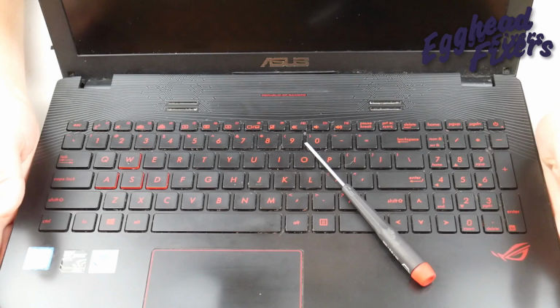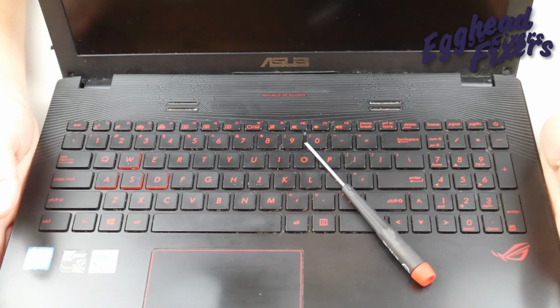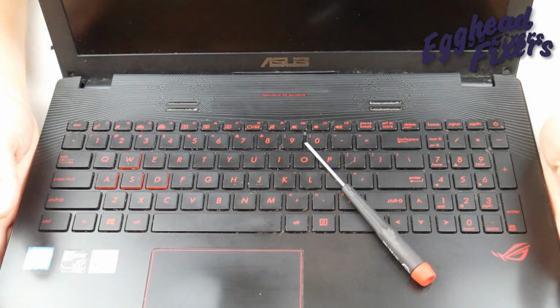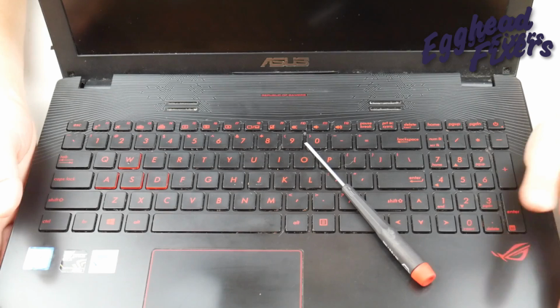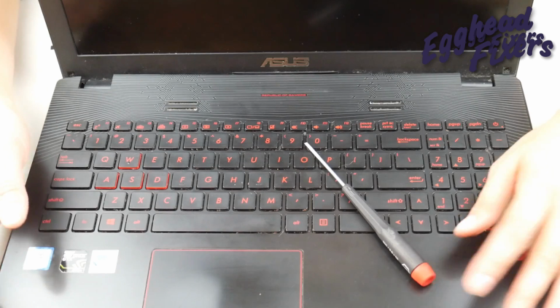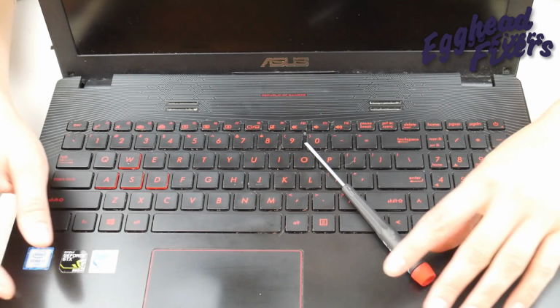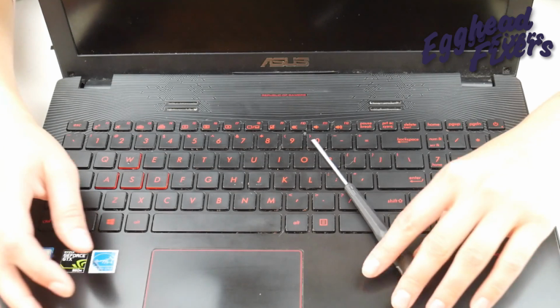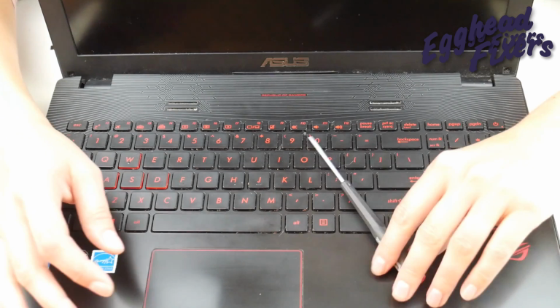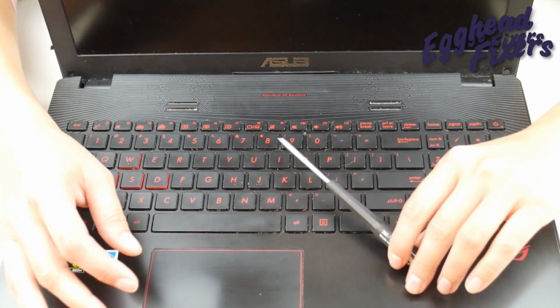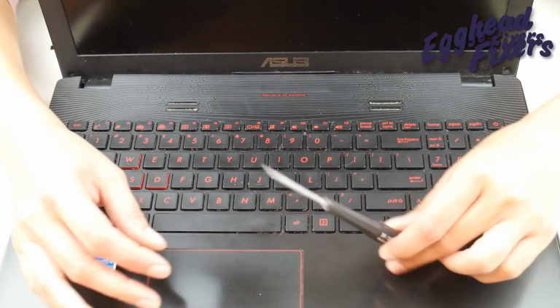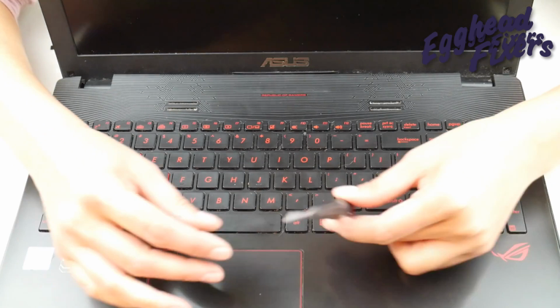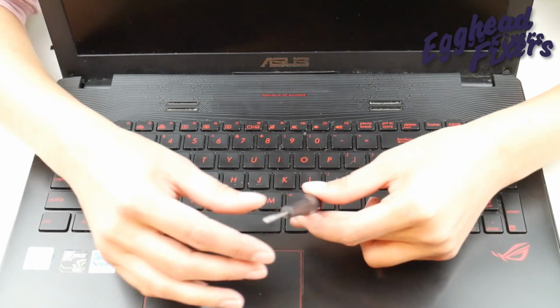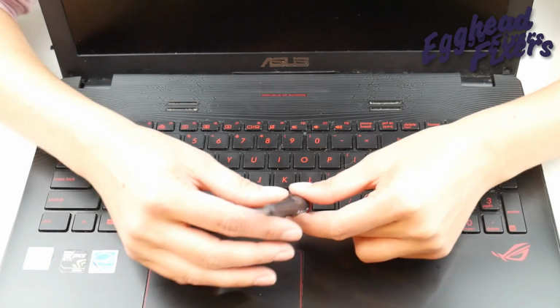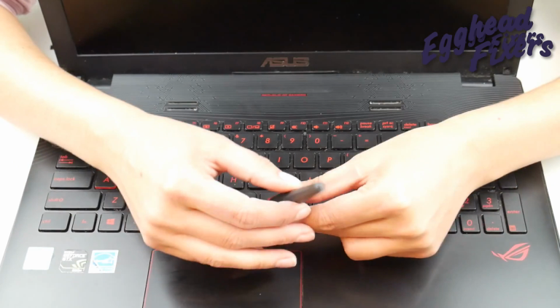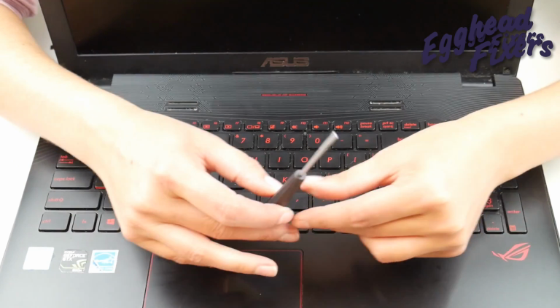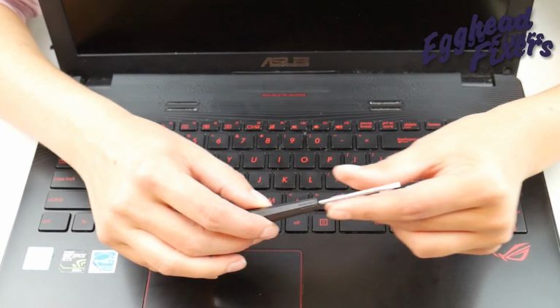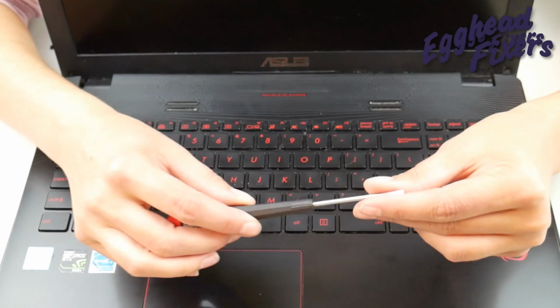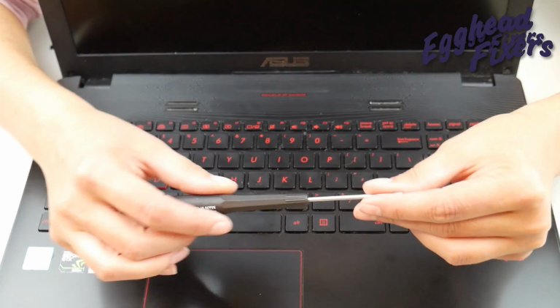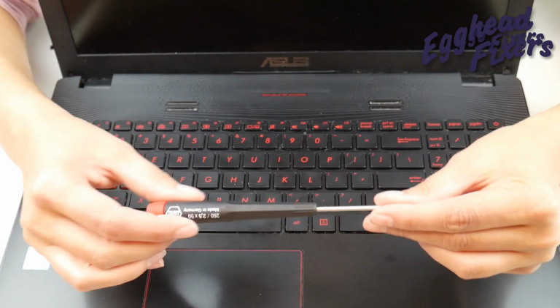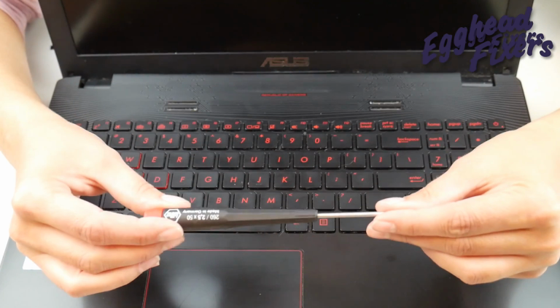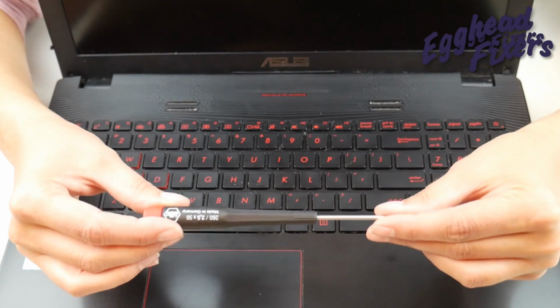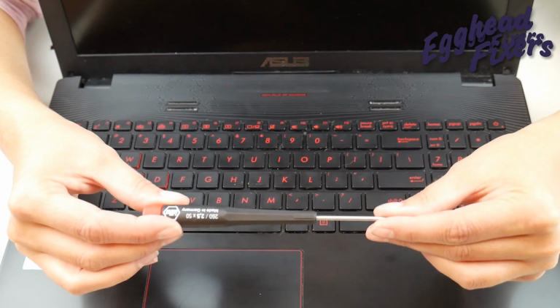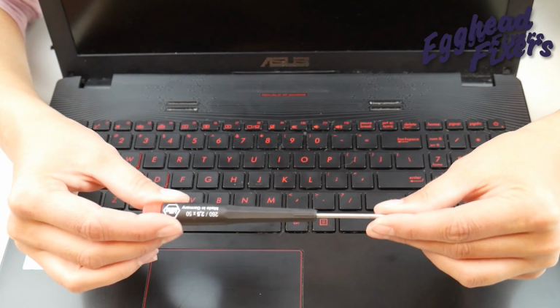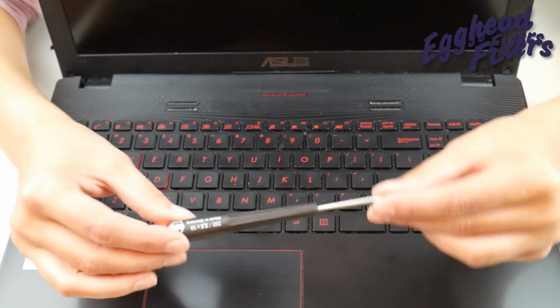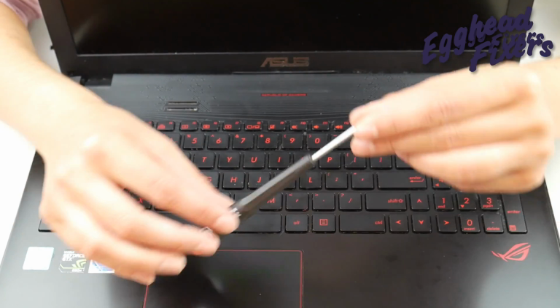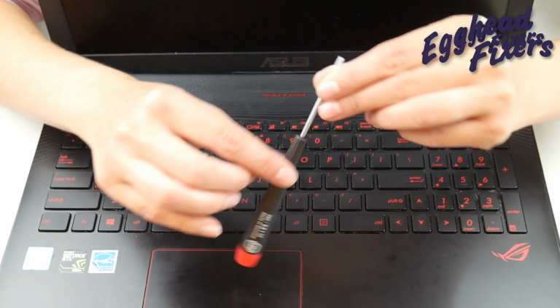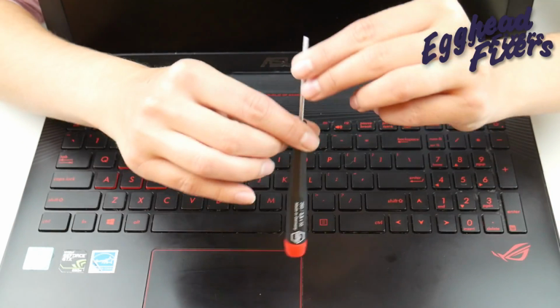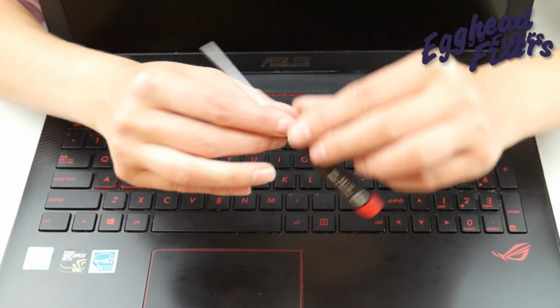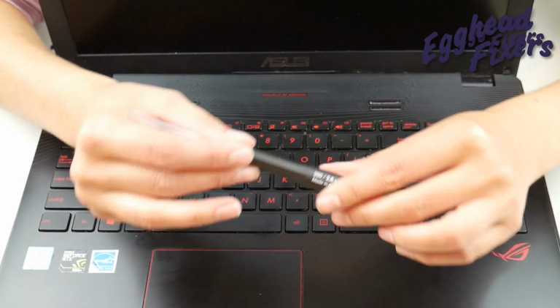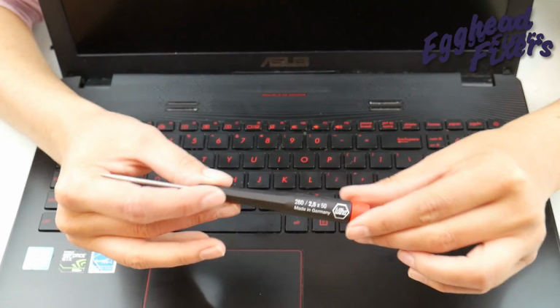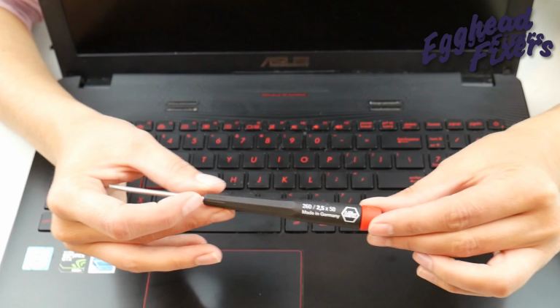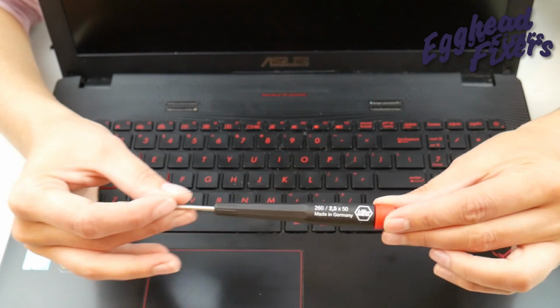First thing you're going to need is a flathead screwdriver like this one. As you can see on the handle, we have the size.